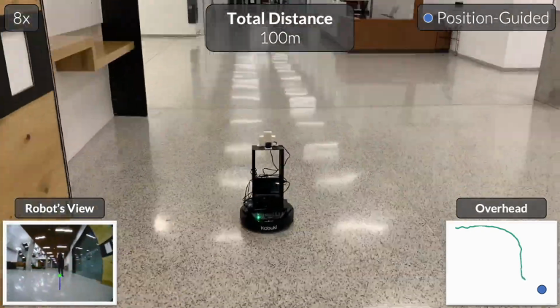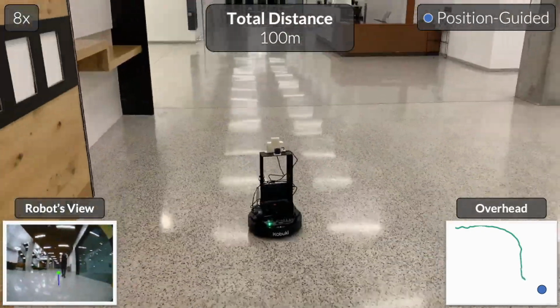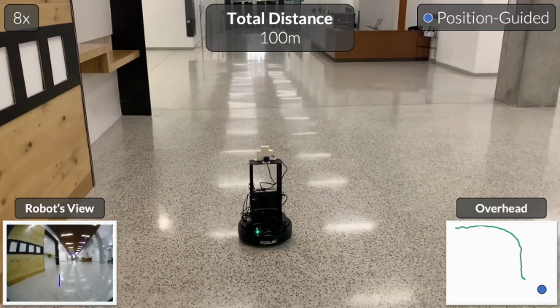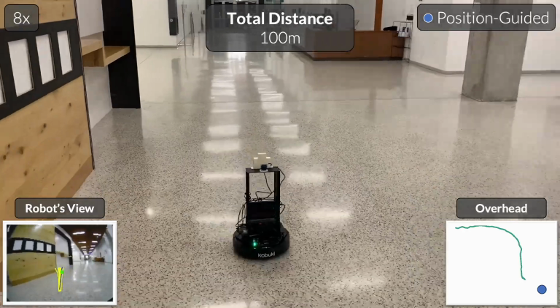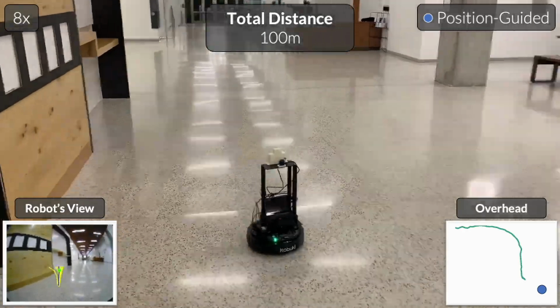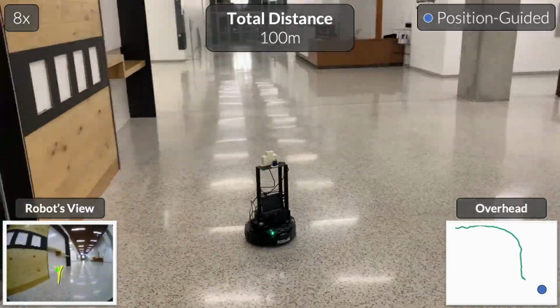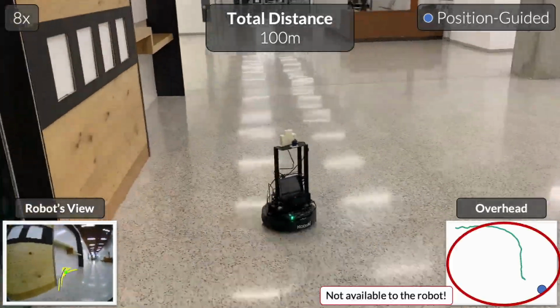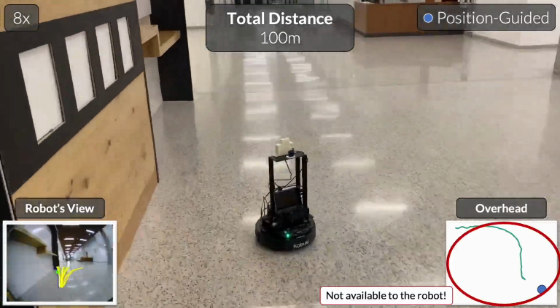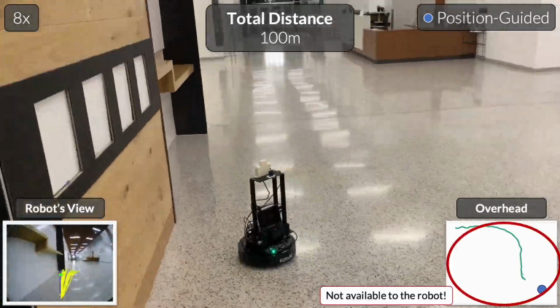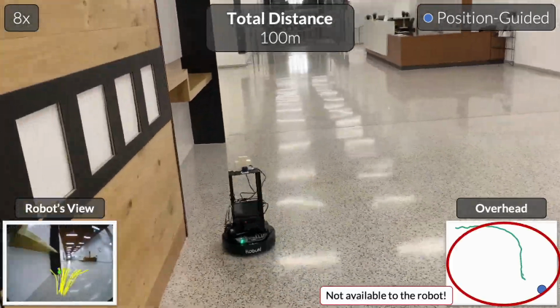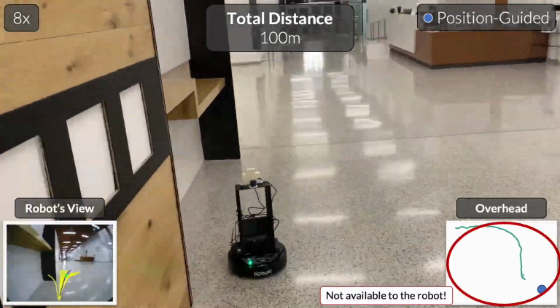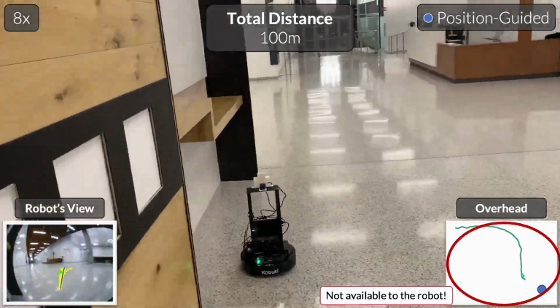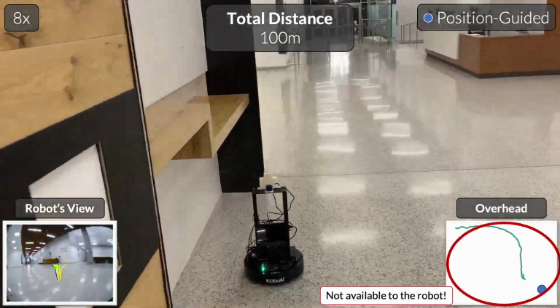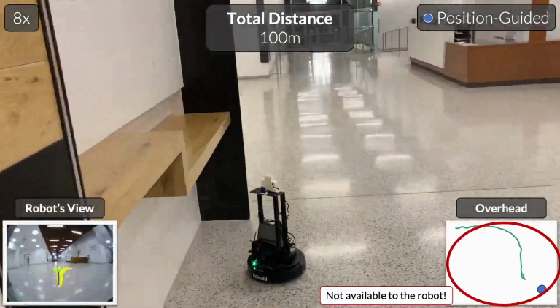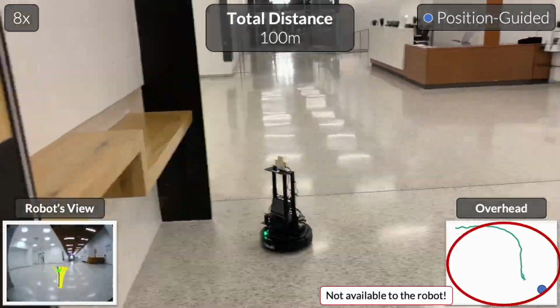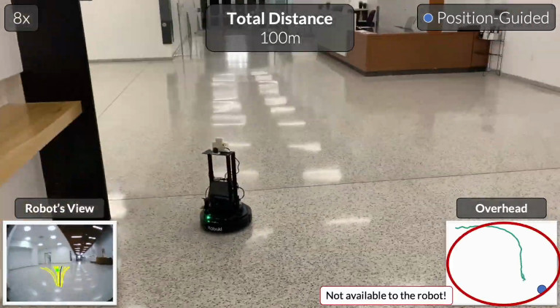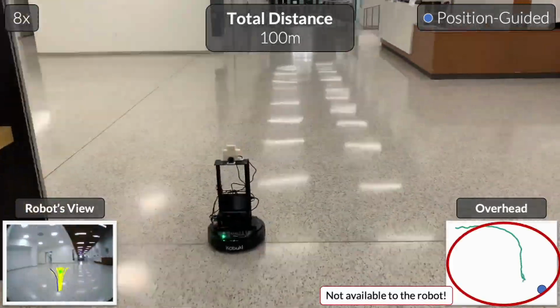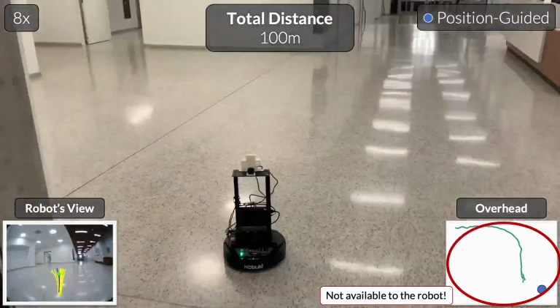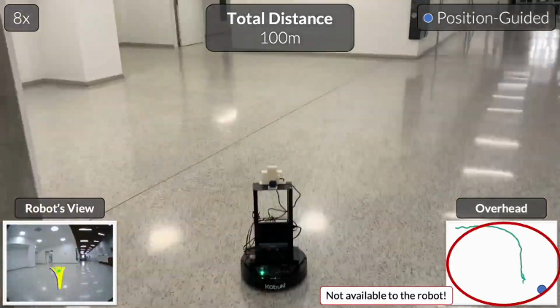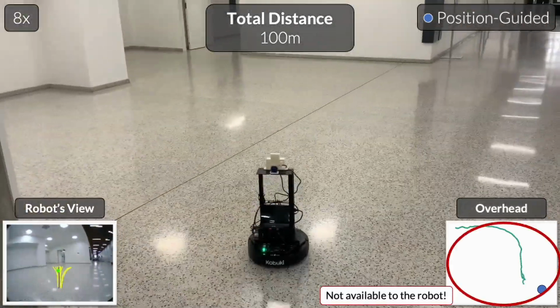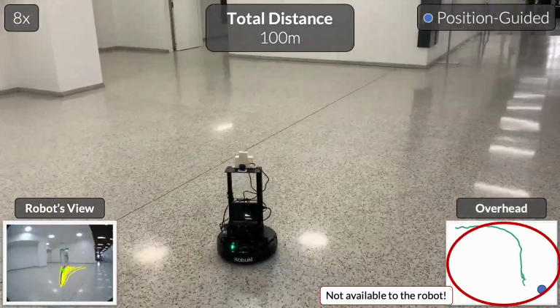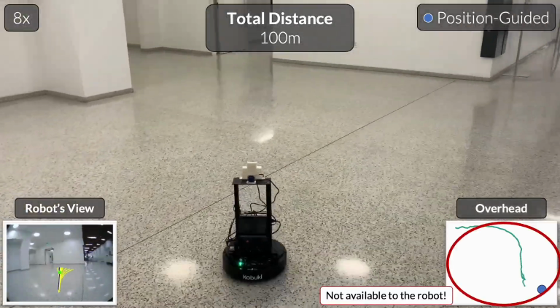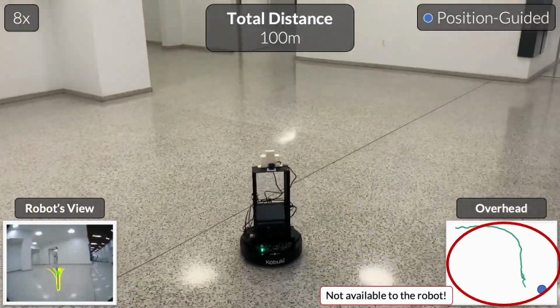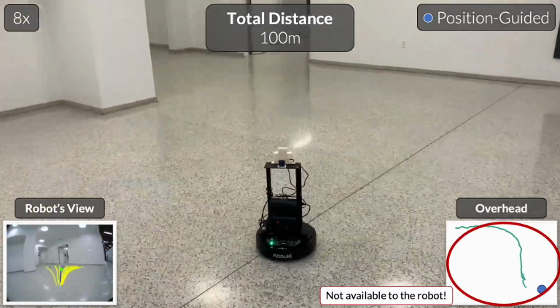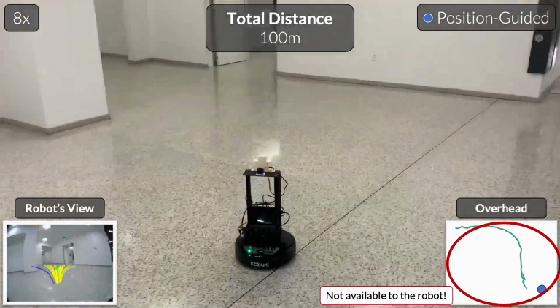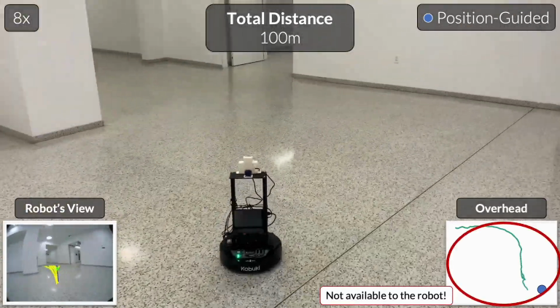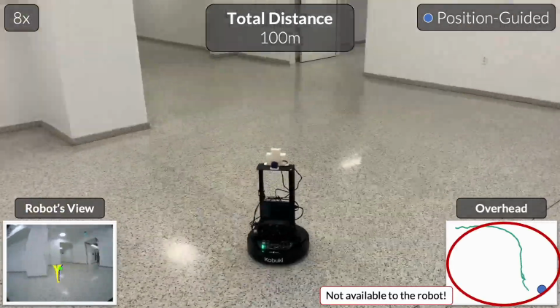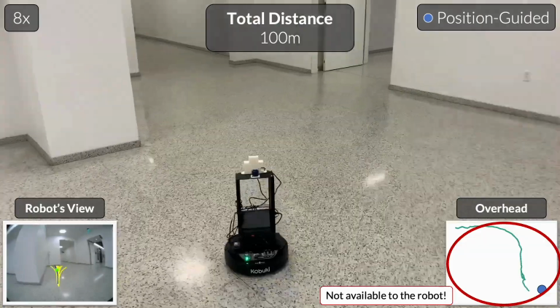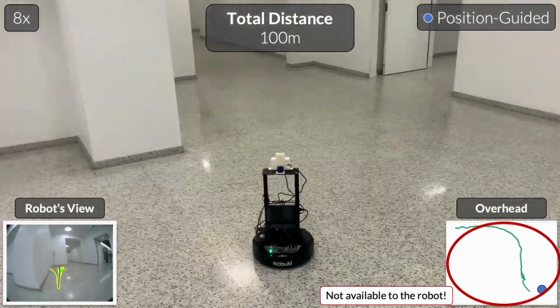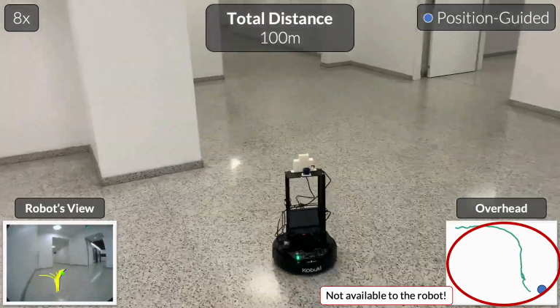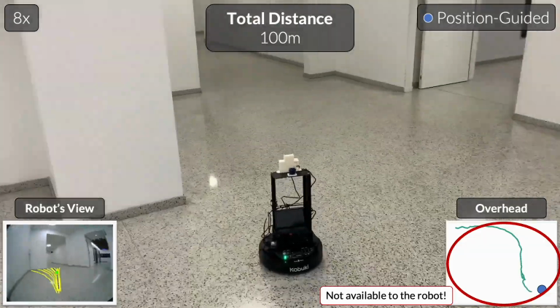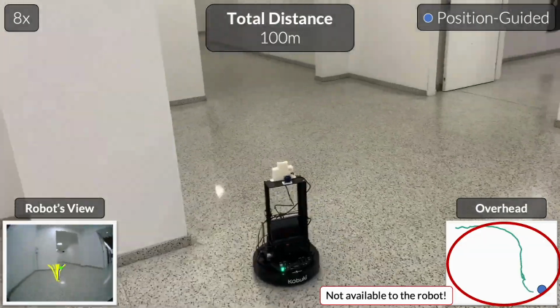On the bottom right, we show the overhead view of the trajectory. Note that this is not available to the robot, and was generated after the experiment.